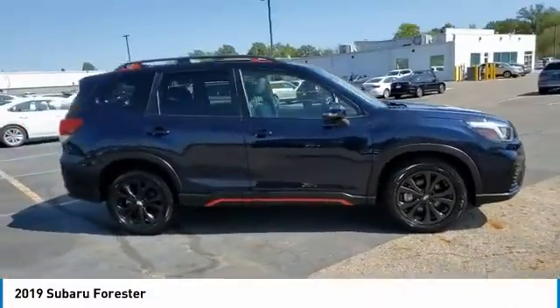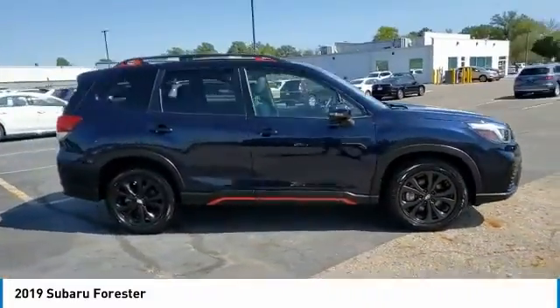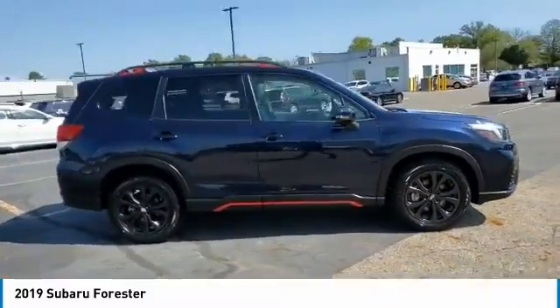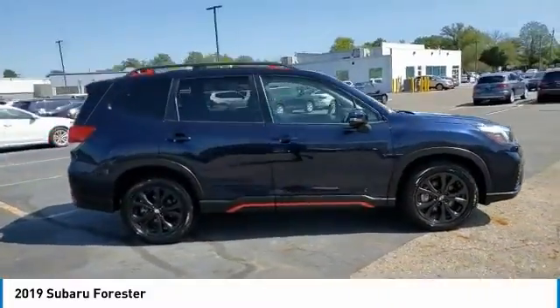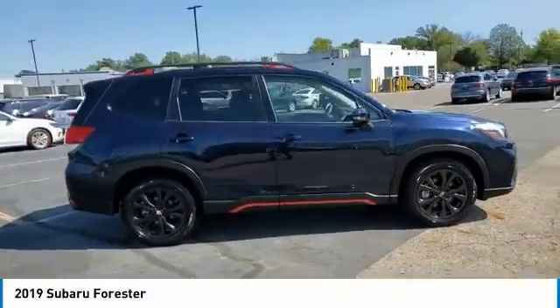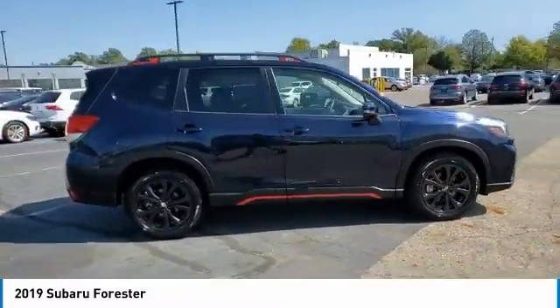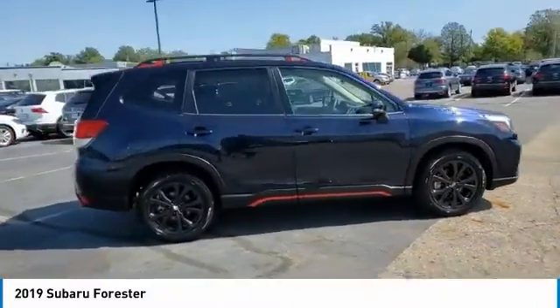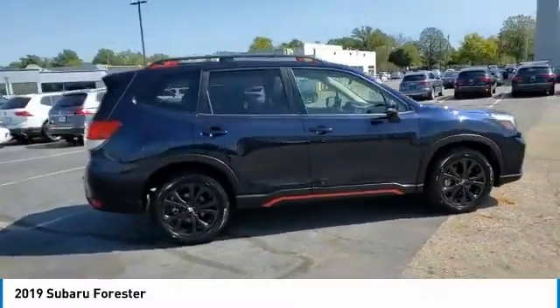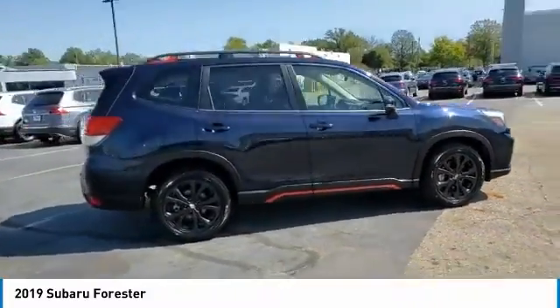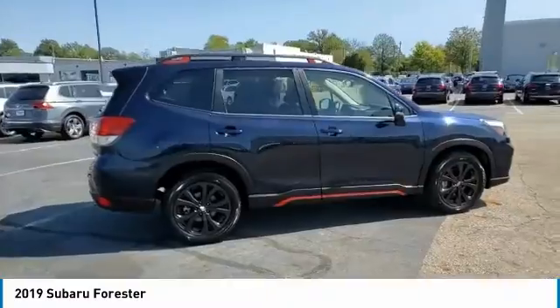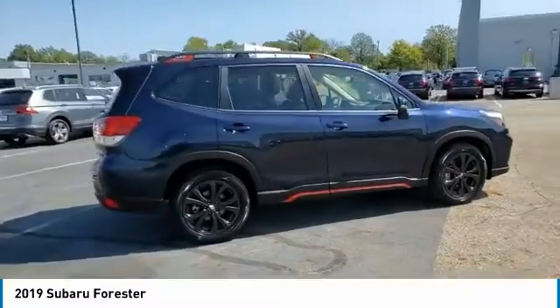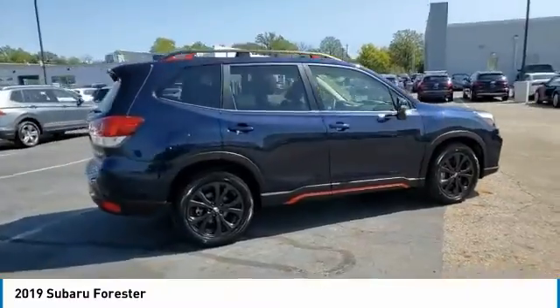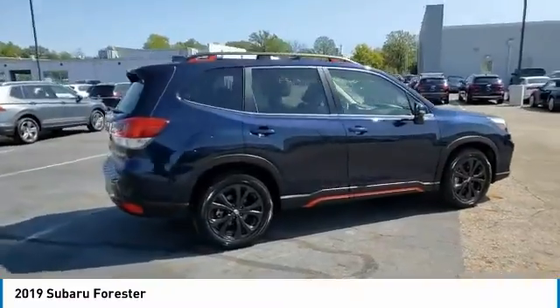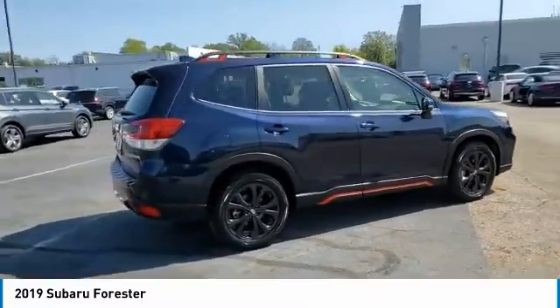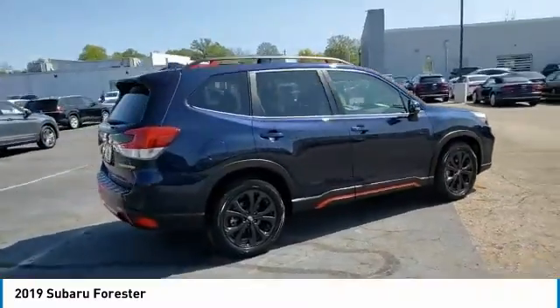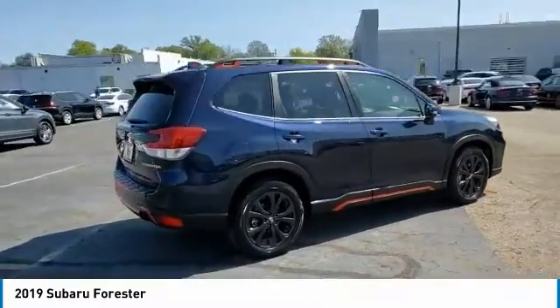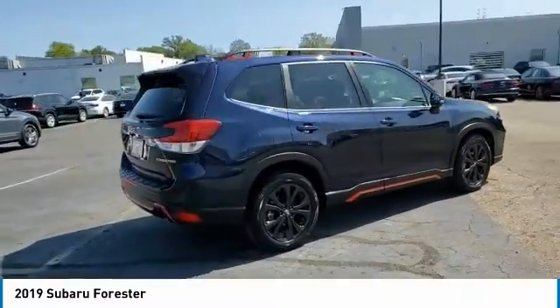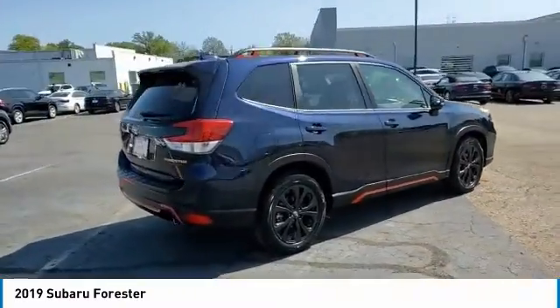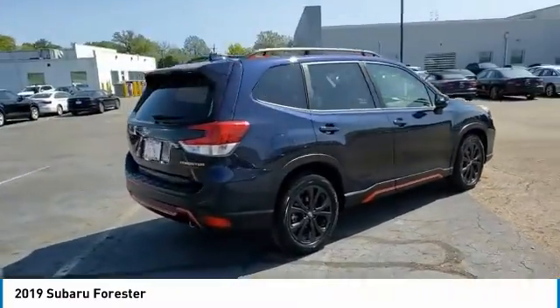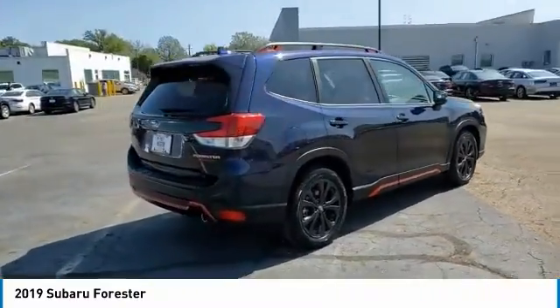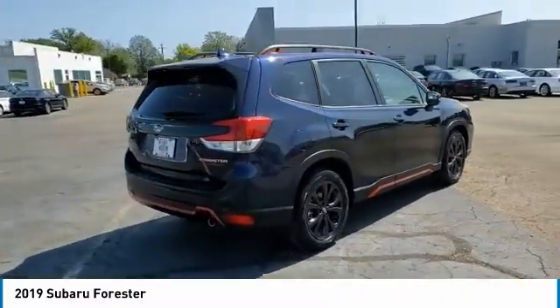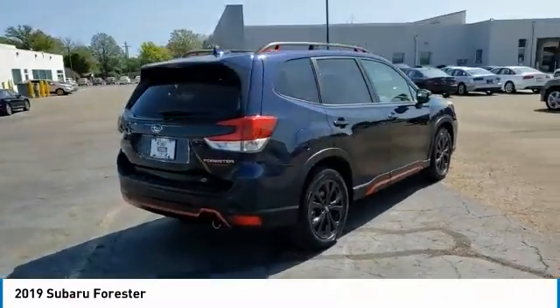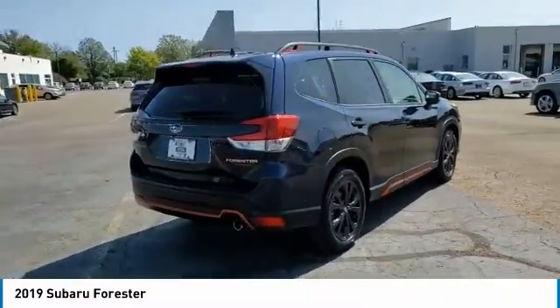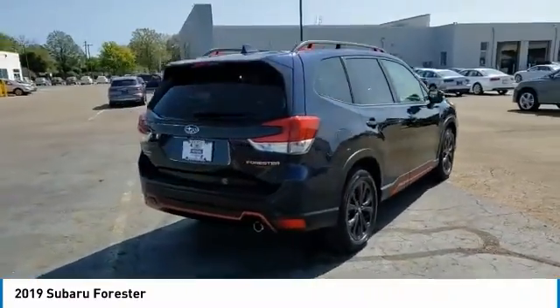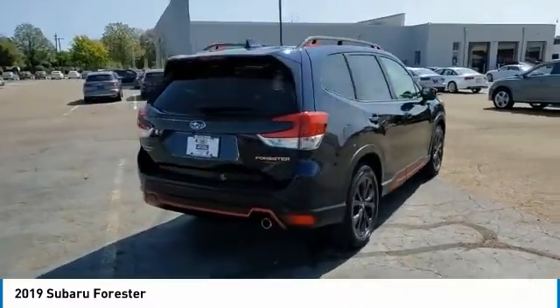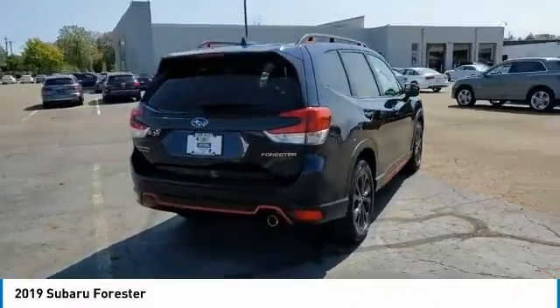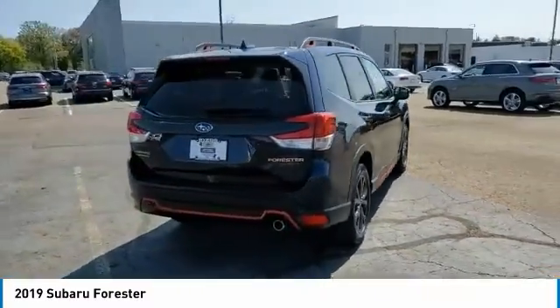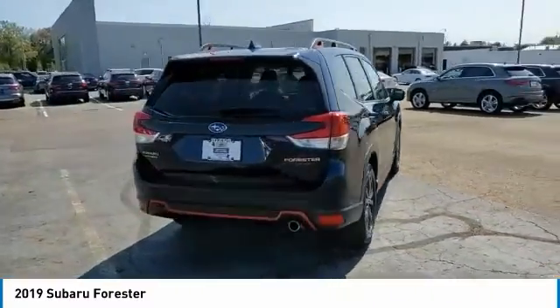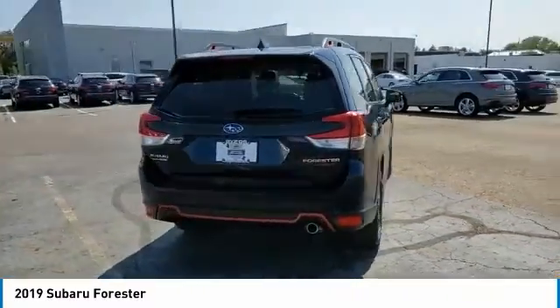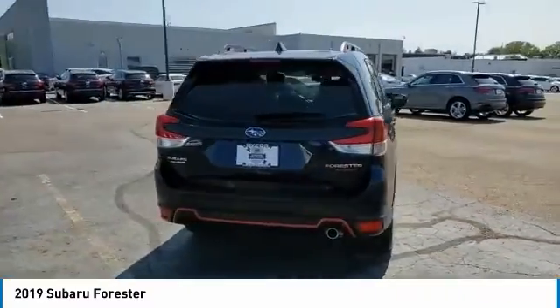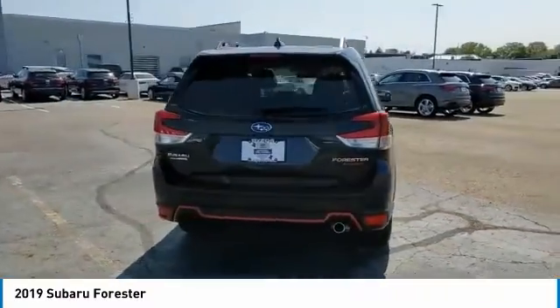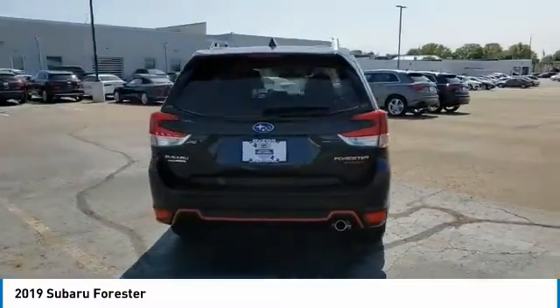It has an impressive, comfortable ride and handles well. This vehicle has less than 7,000 miles.